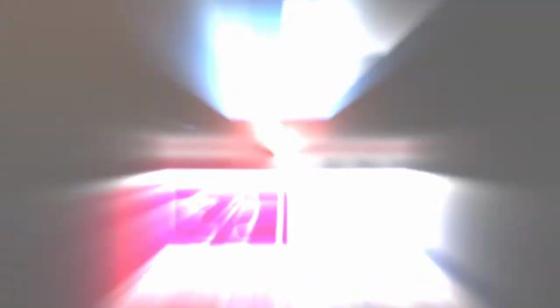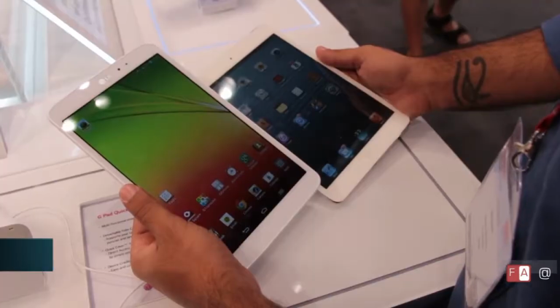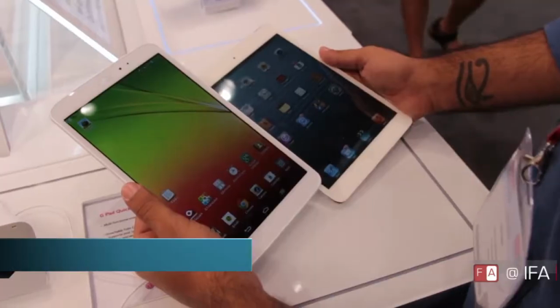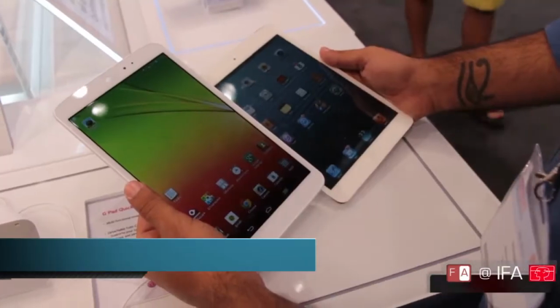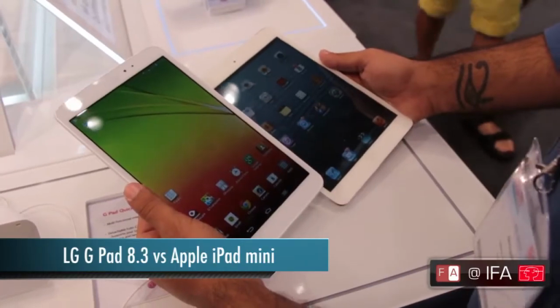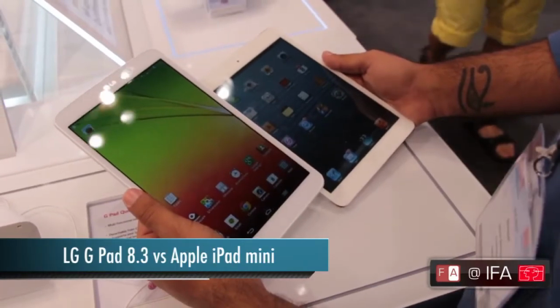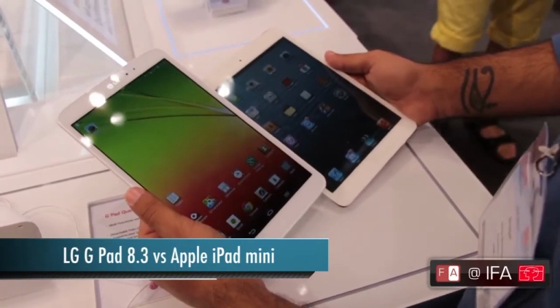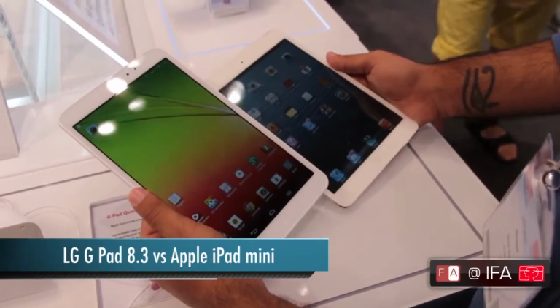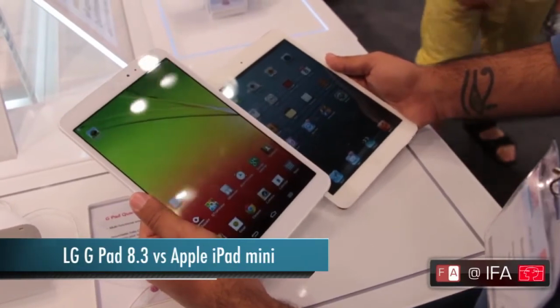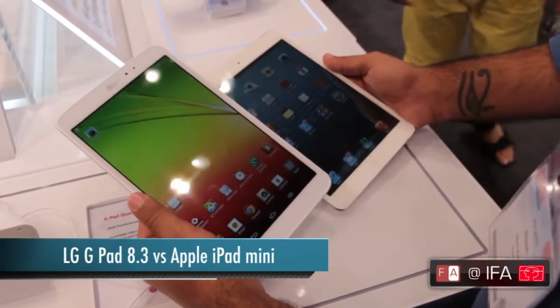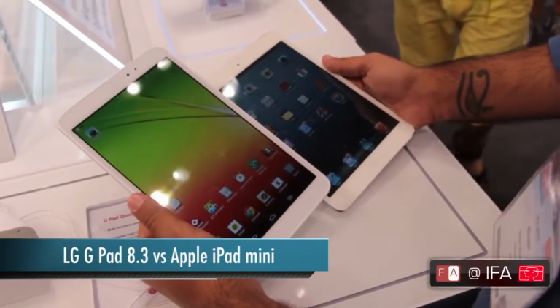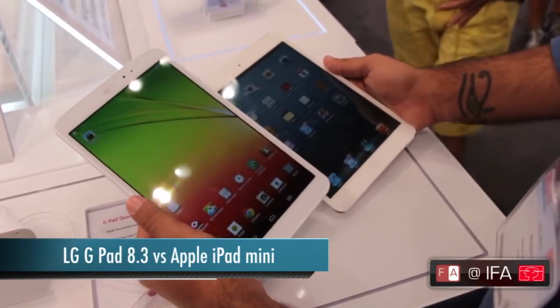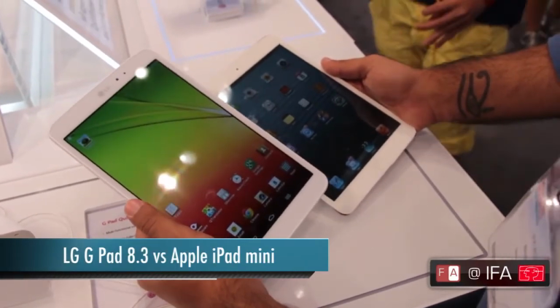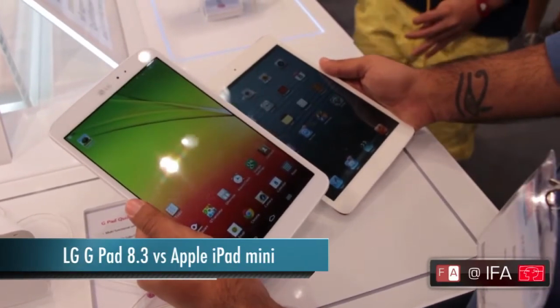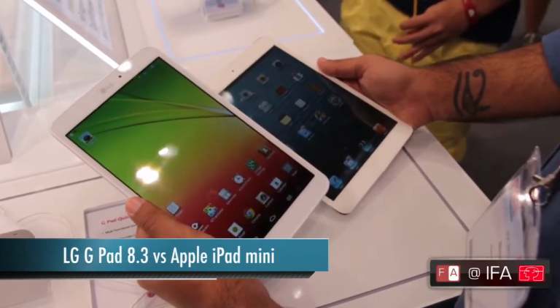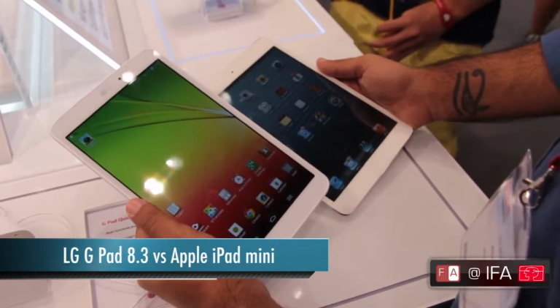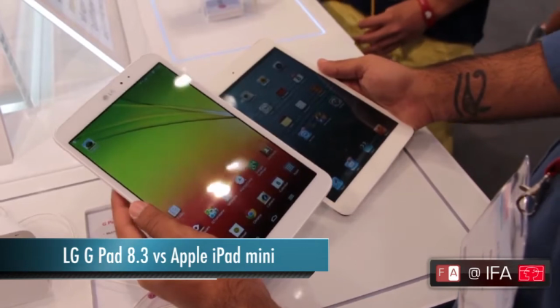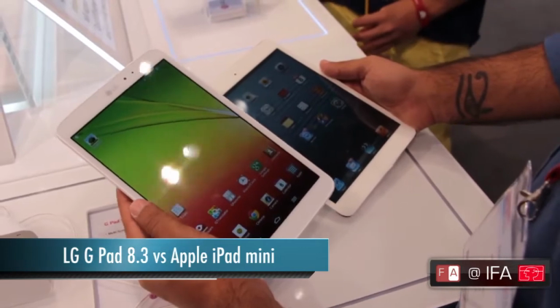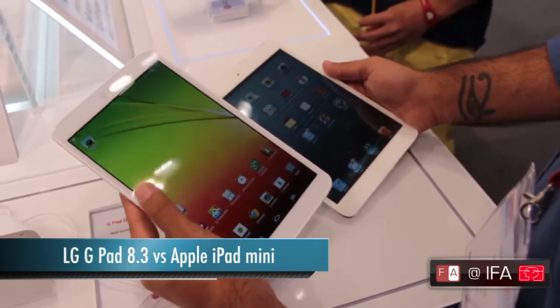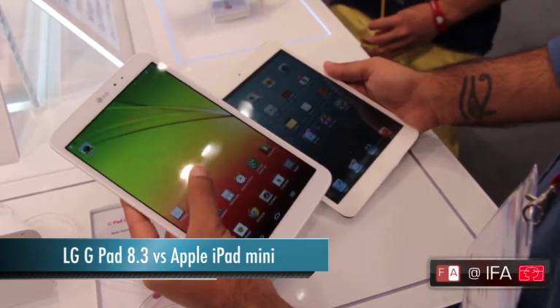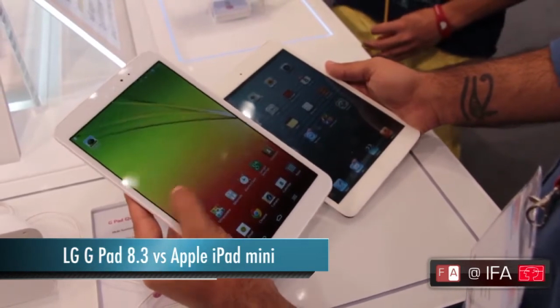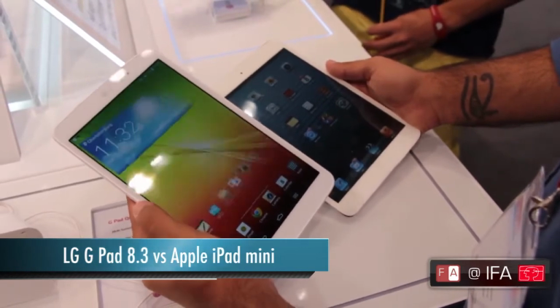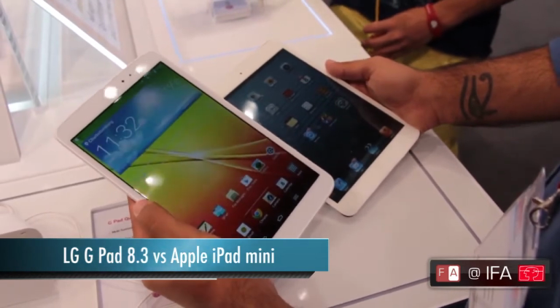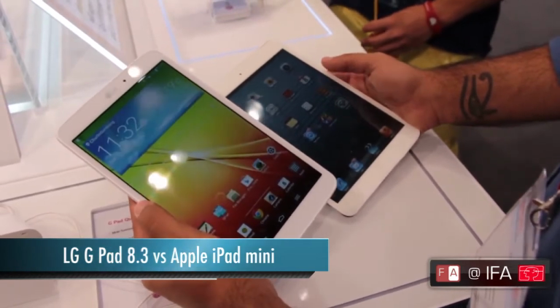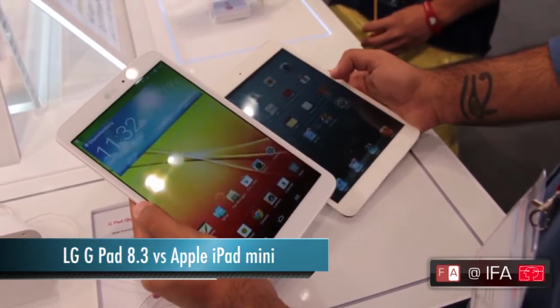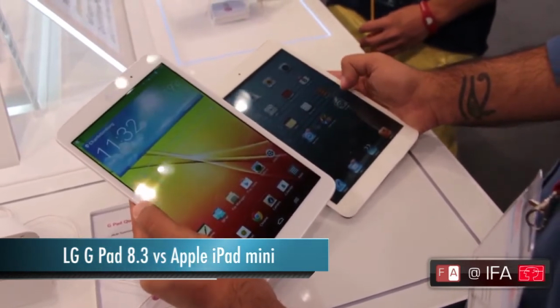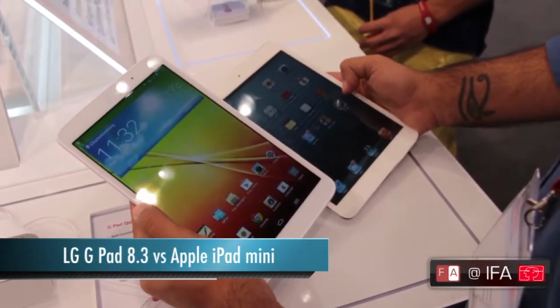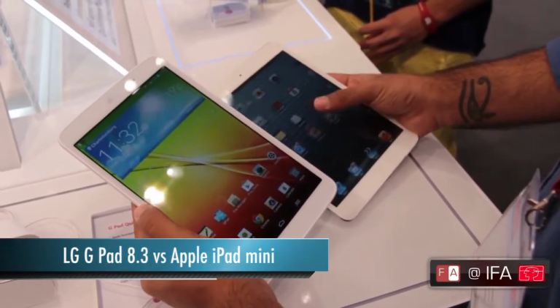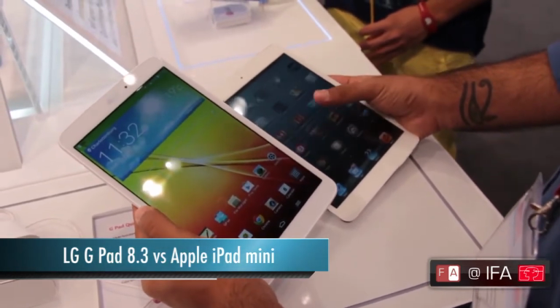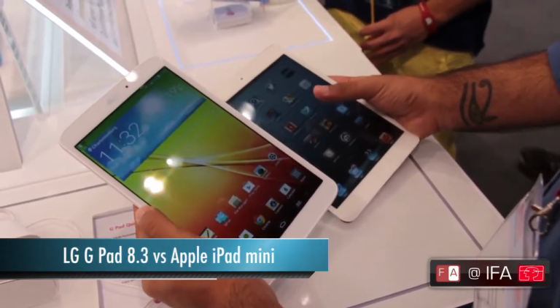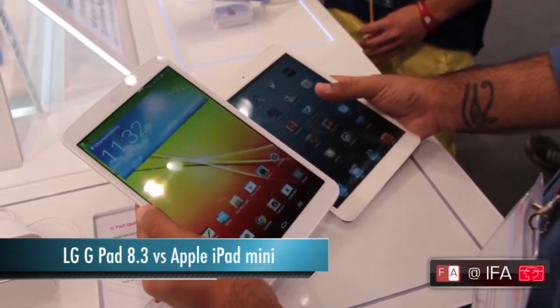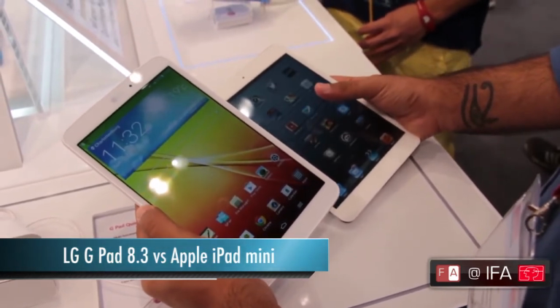Hi everyone, this is Dharag Bhutan from Phoneraena.com and we are doing a quick comparison between the LG G Pad 8.3 and the iPad Mini.